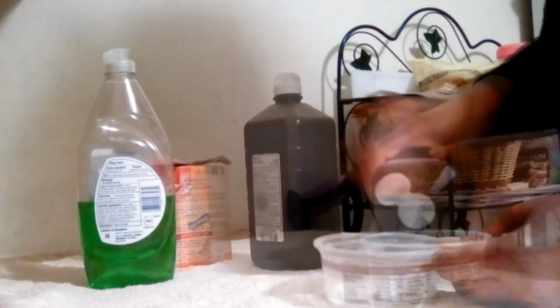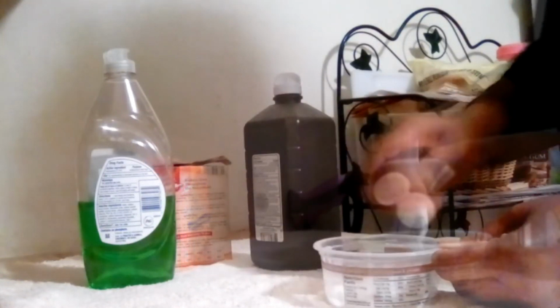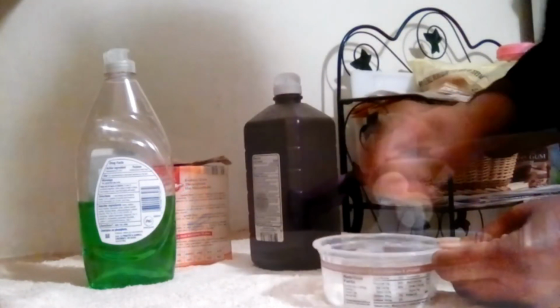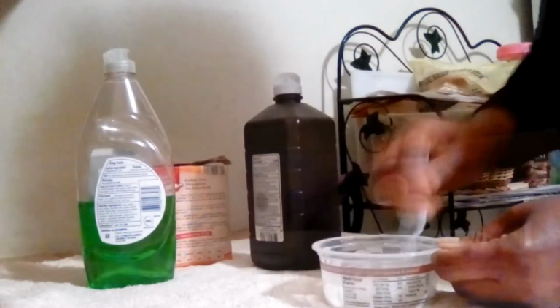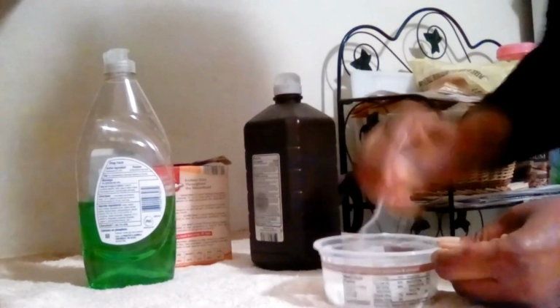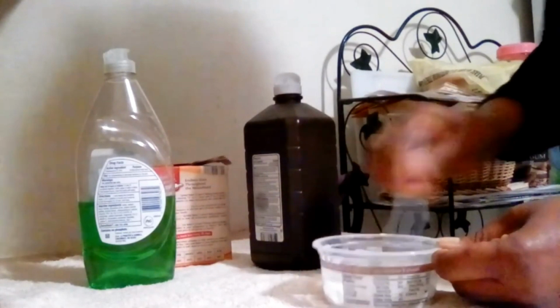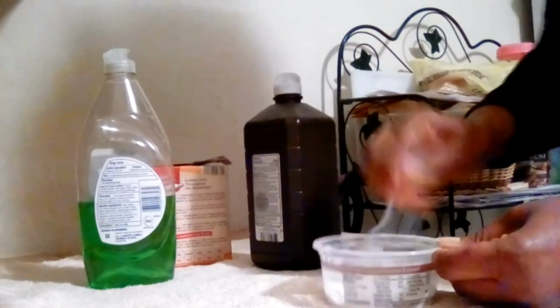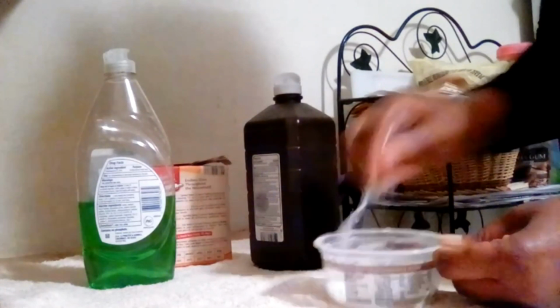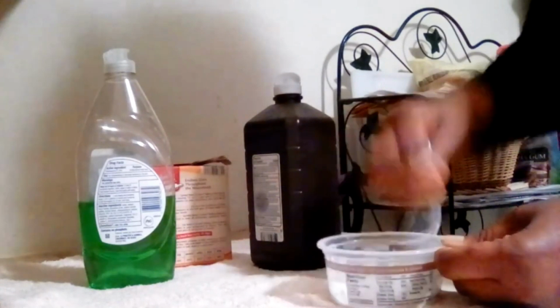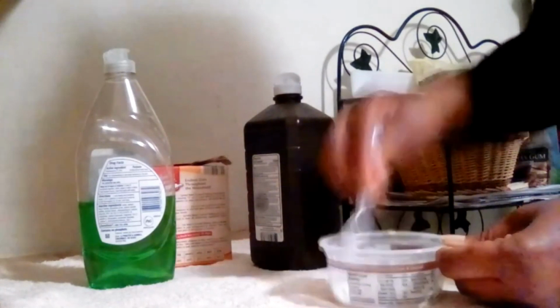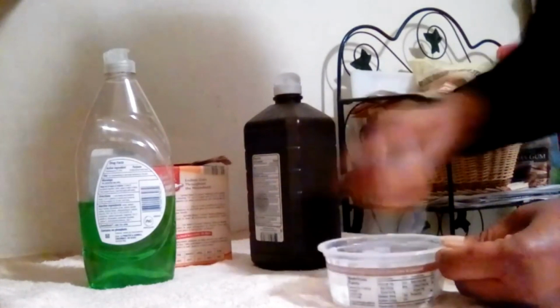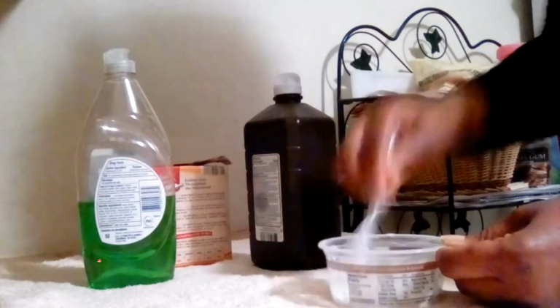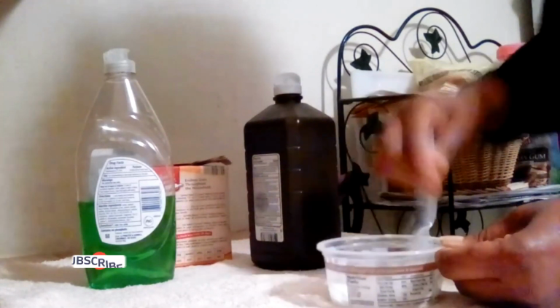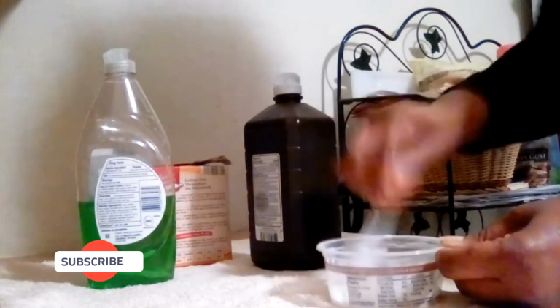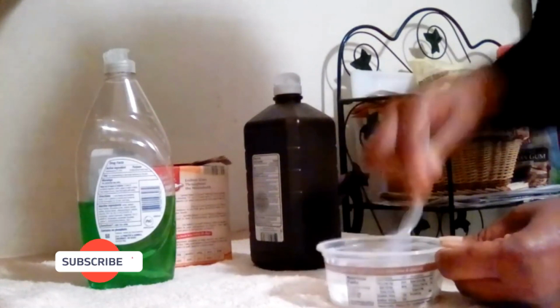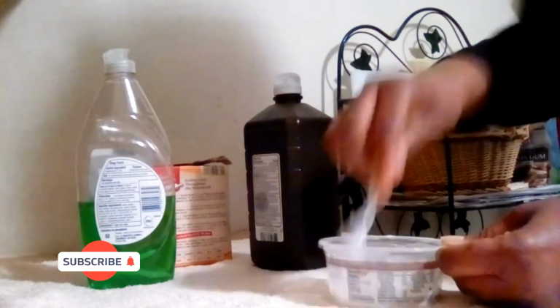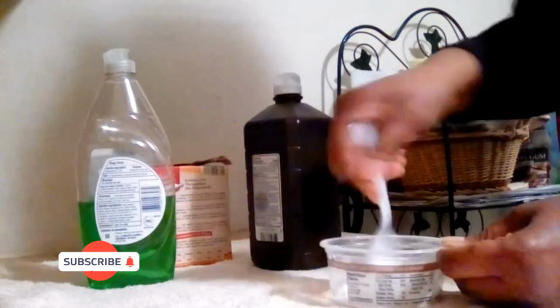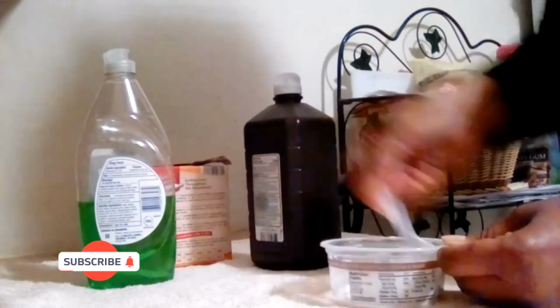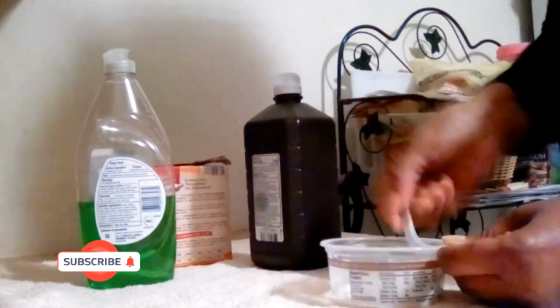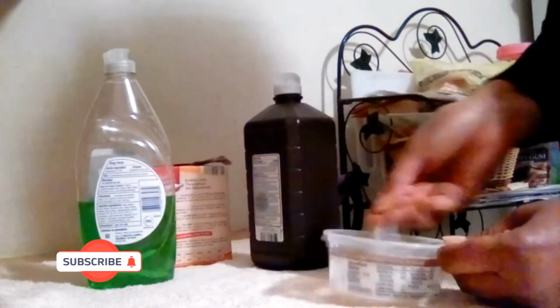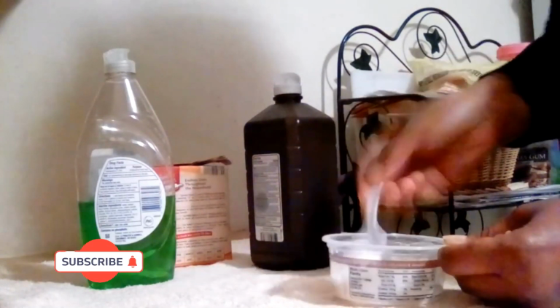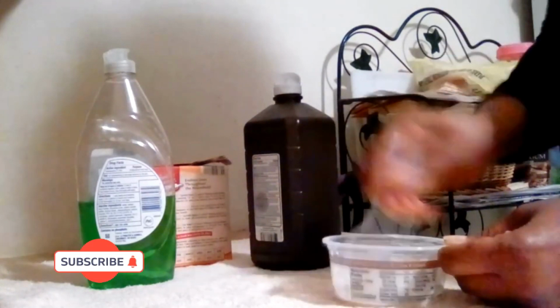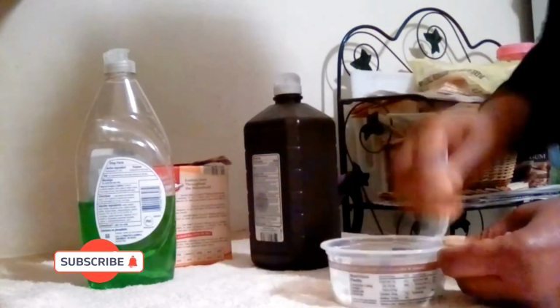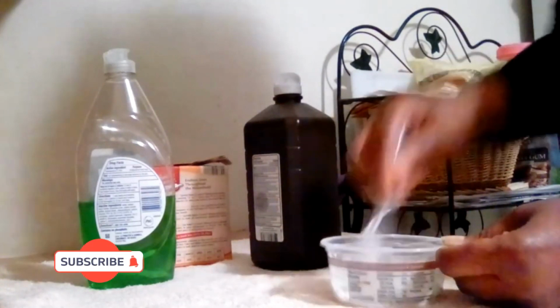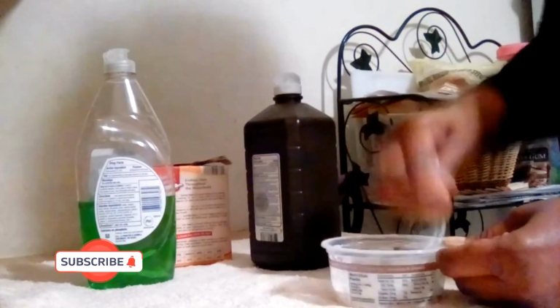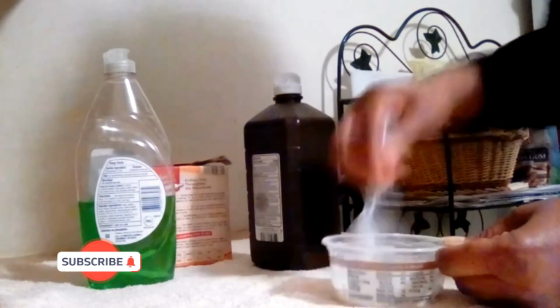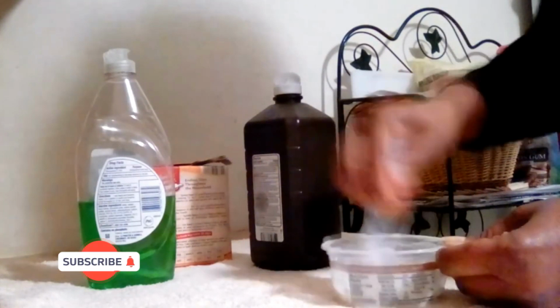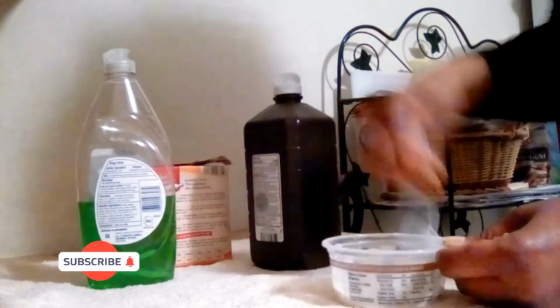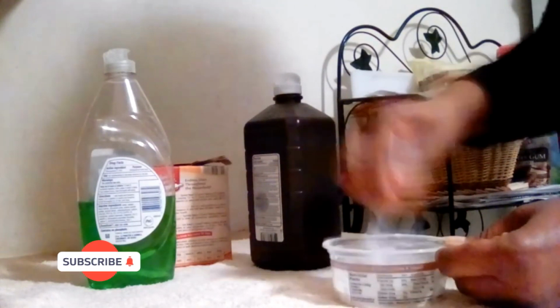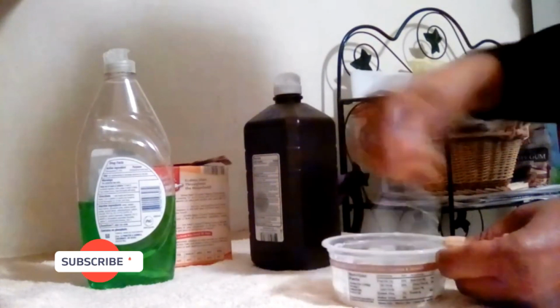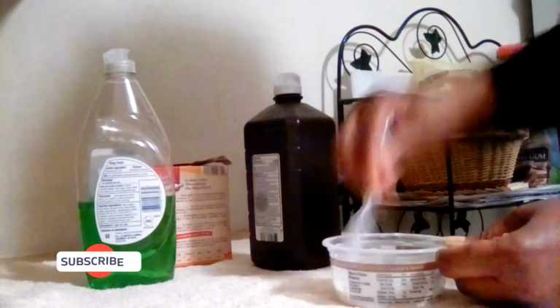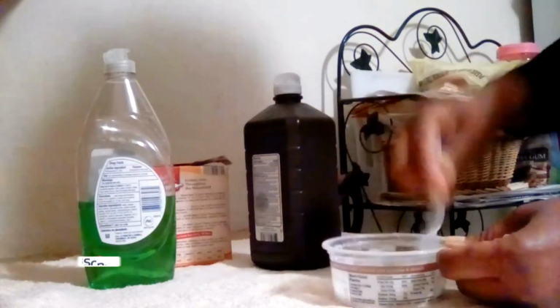Use a plastic rather than metal spoon when applying the paste to prevent damage to vintage pieces.